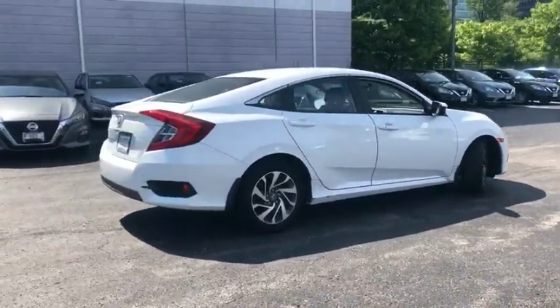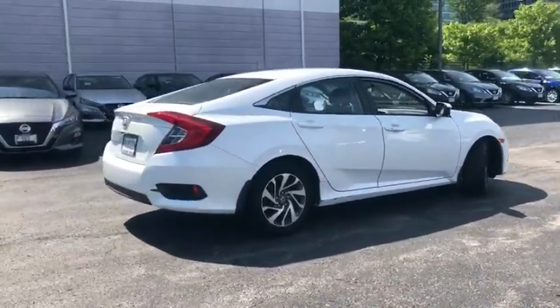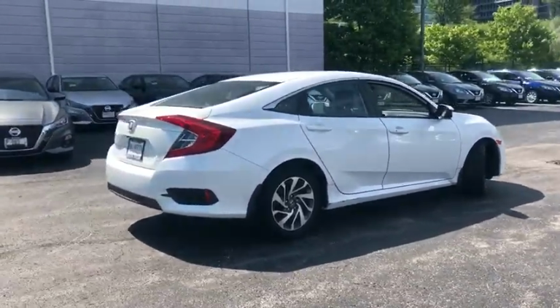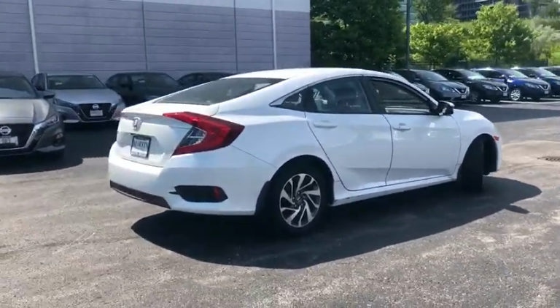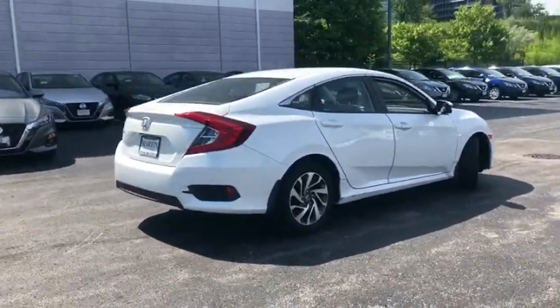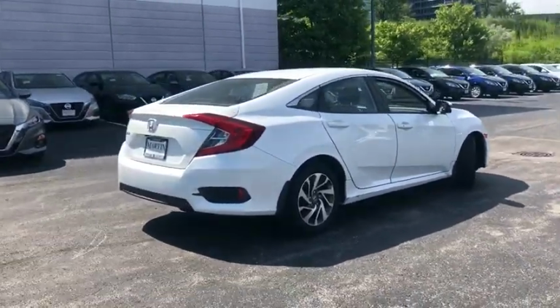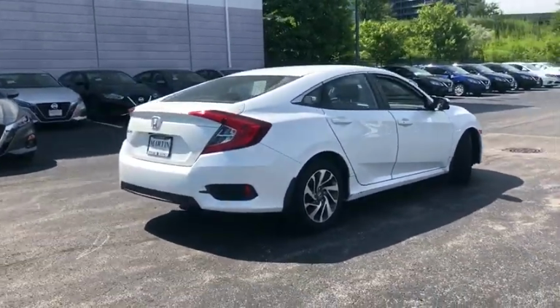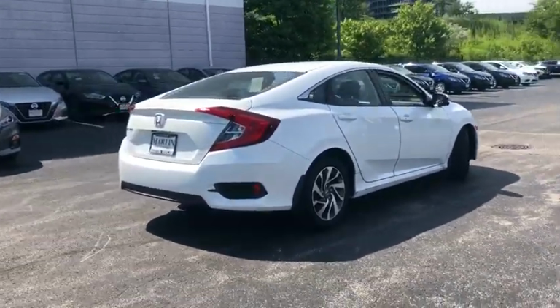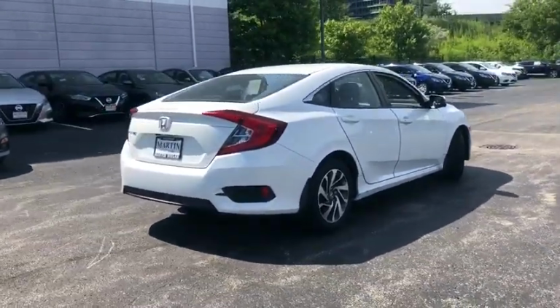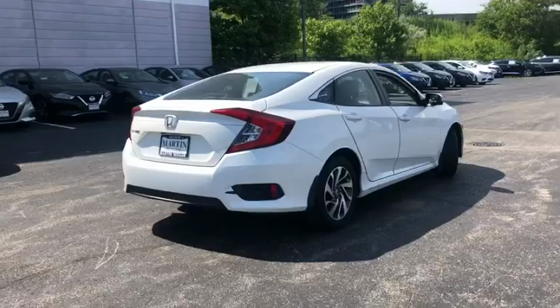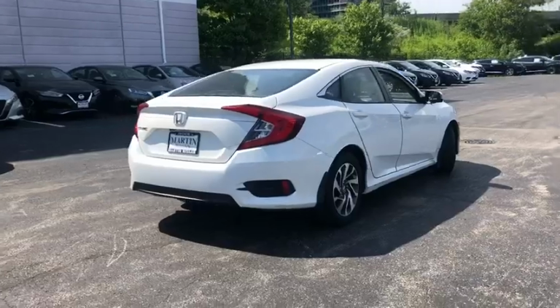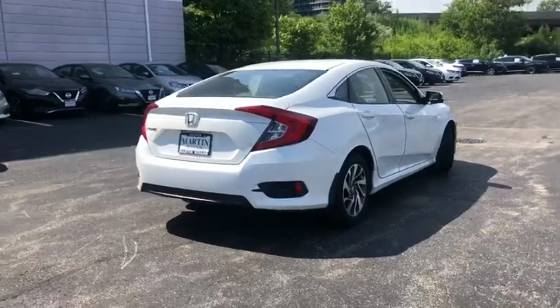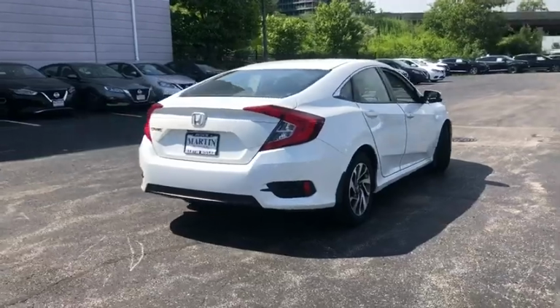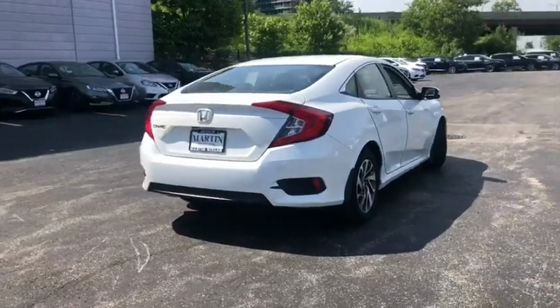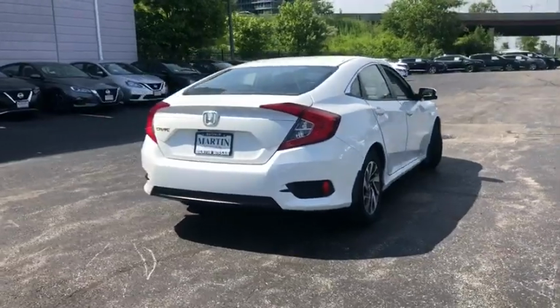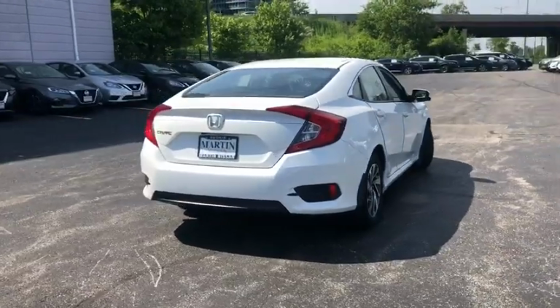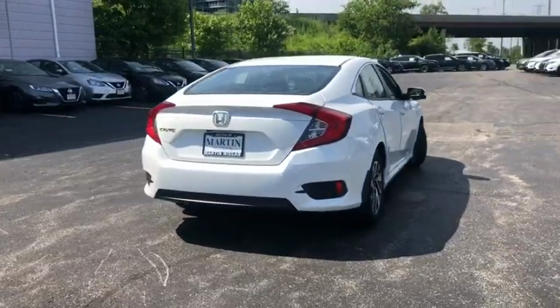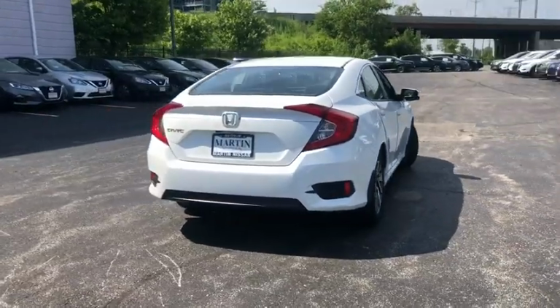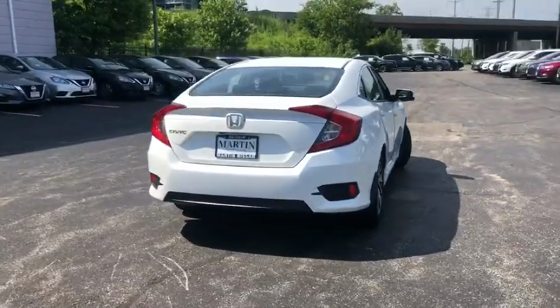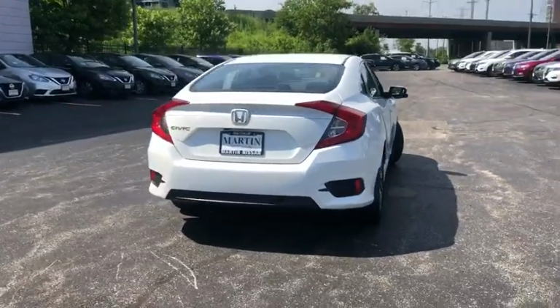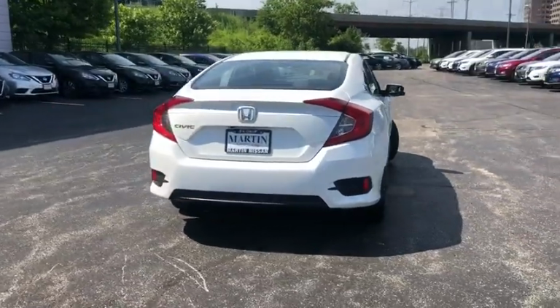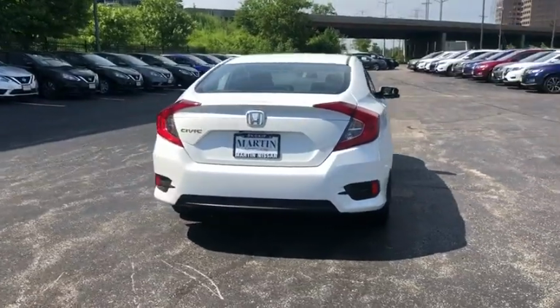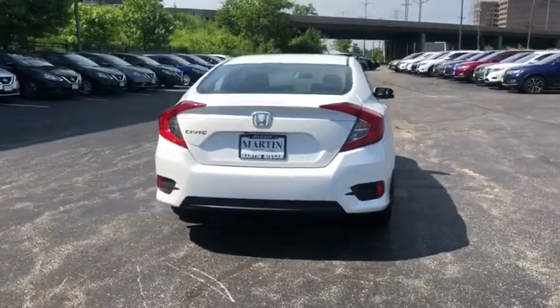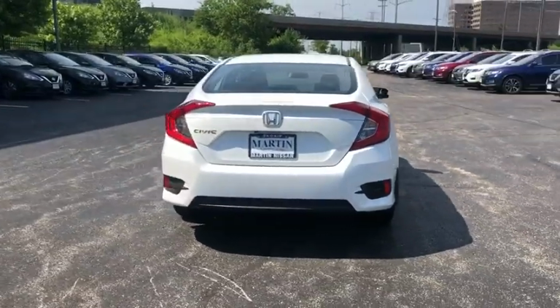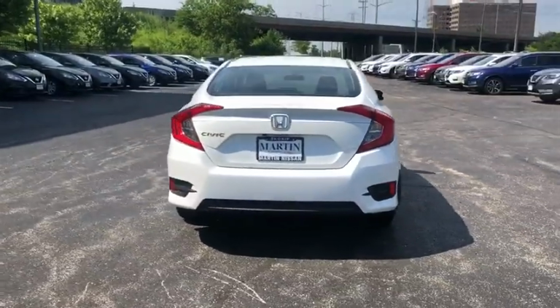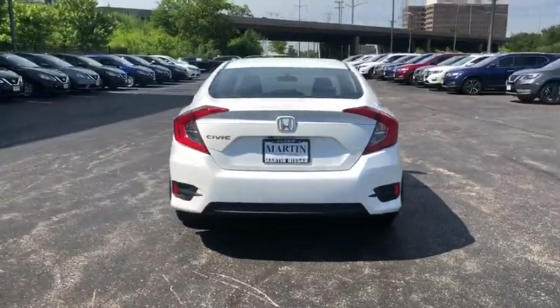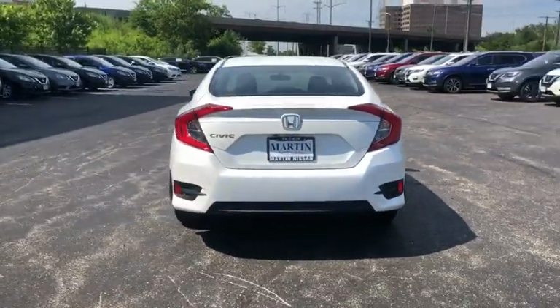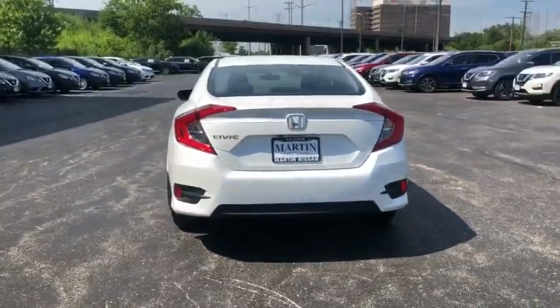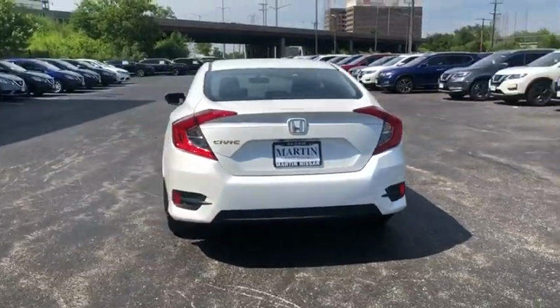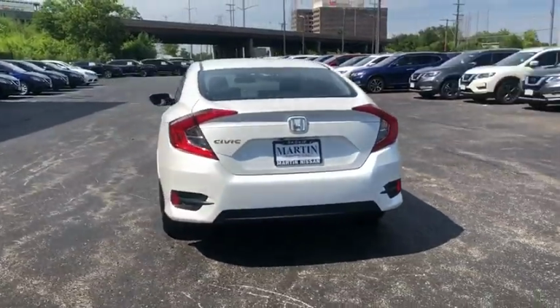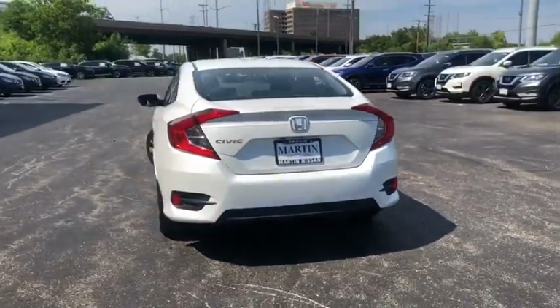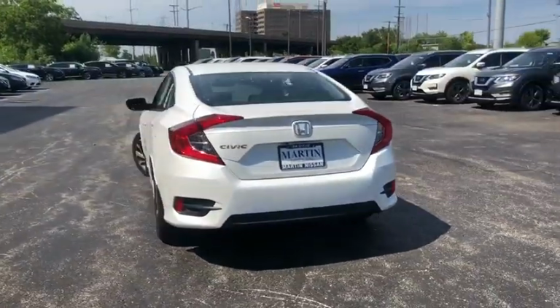Backup camera, keyless entry, Bluetooth, front-wheel drive, clock, compass, trip computer.